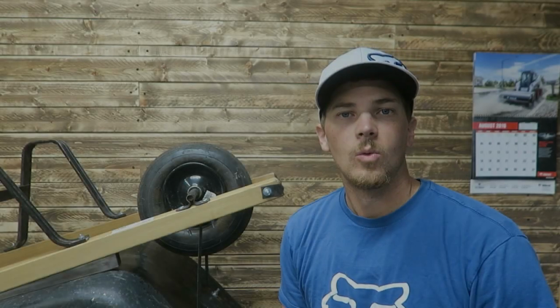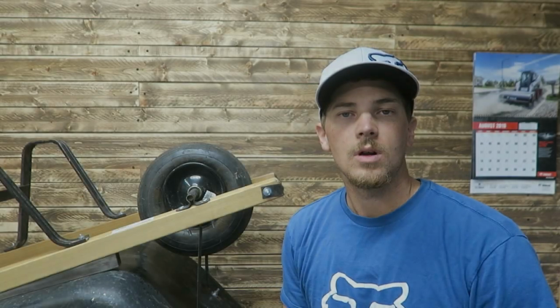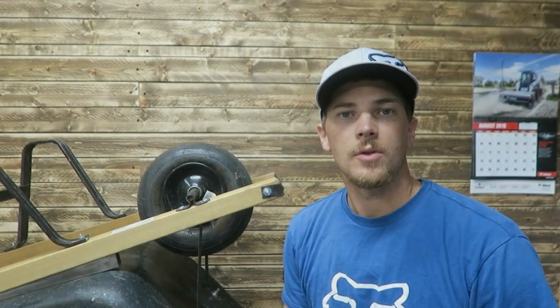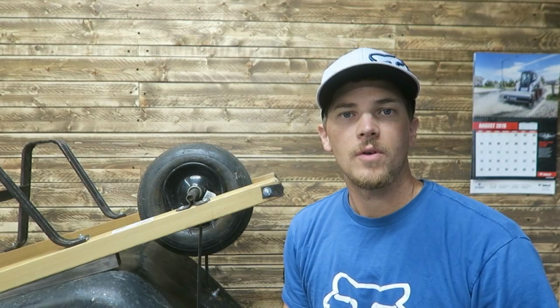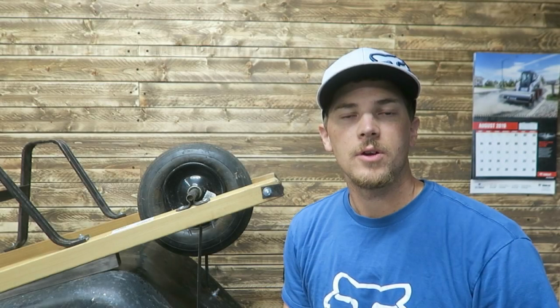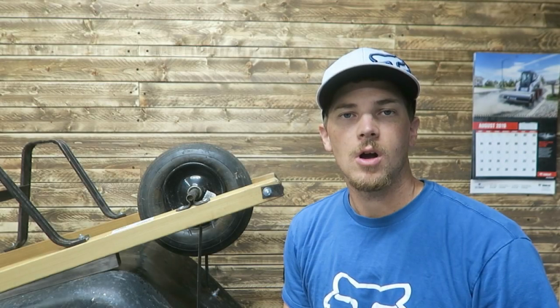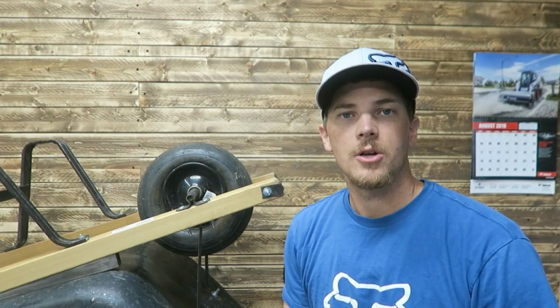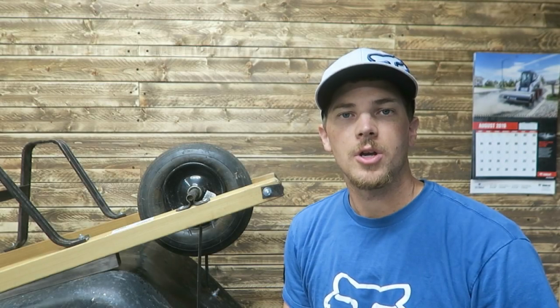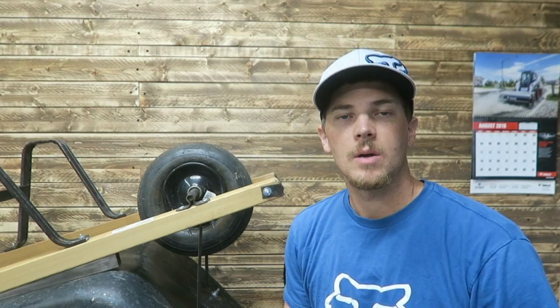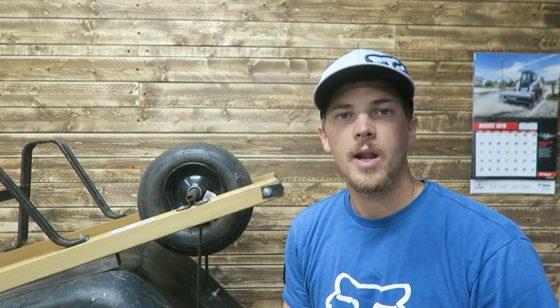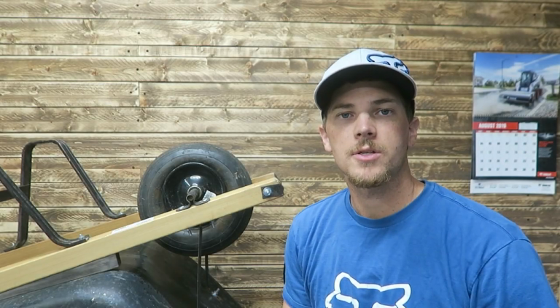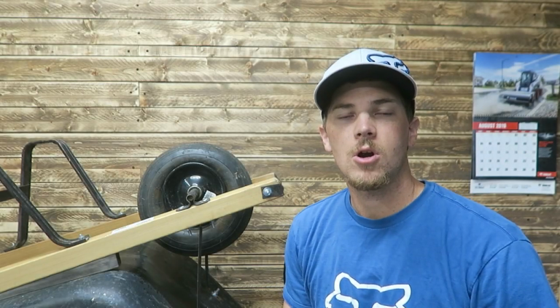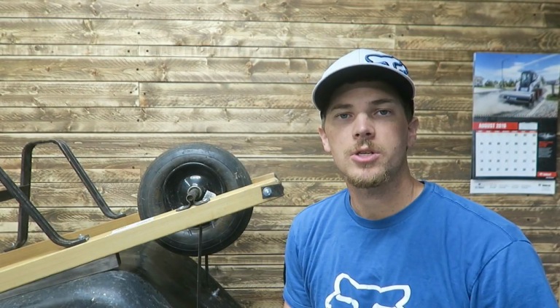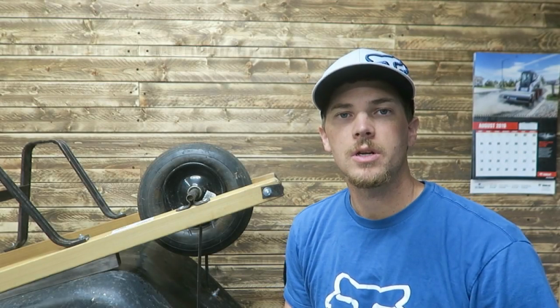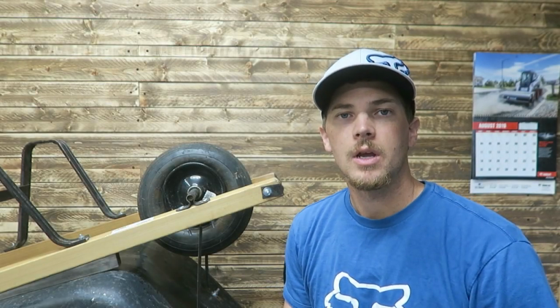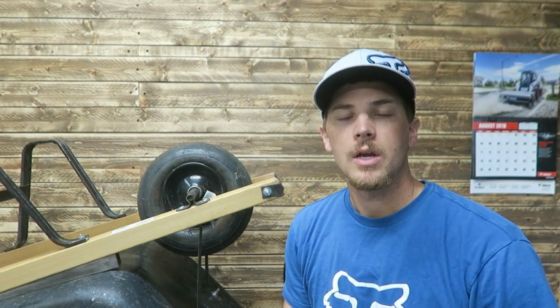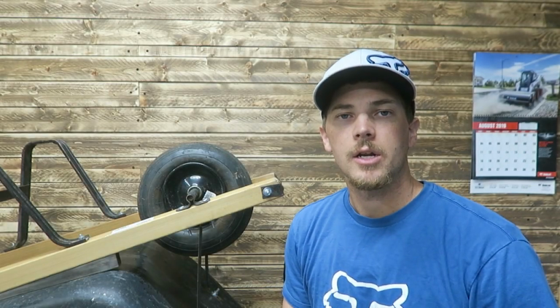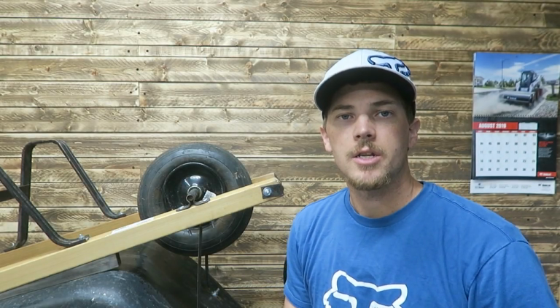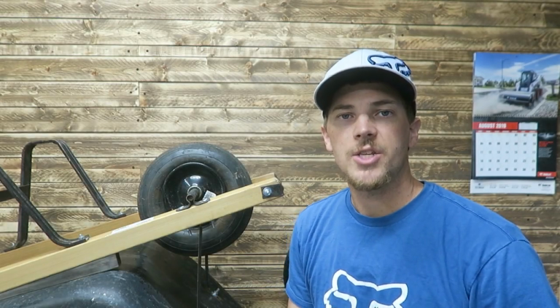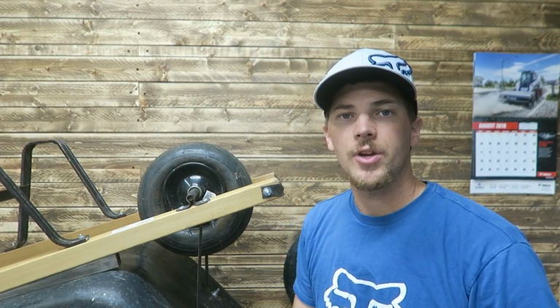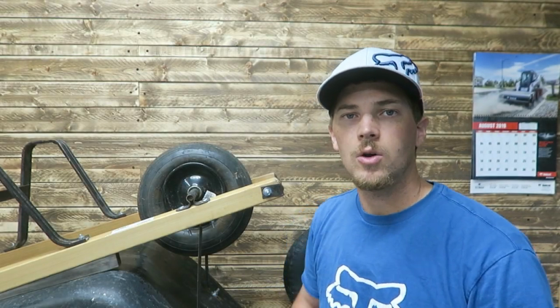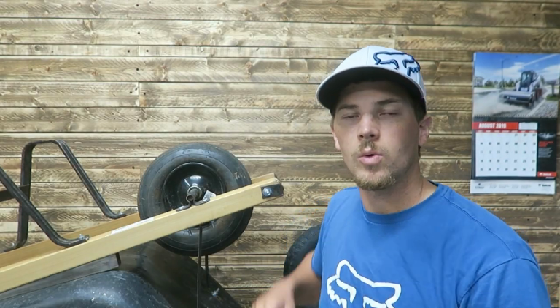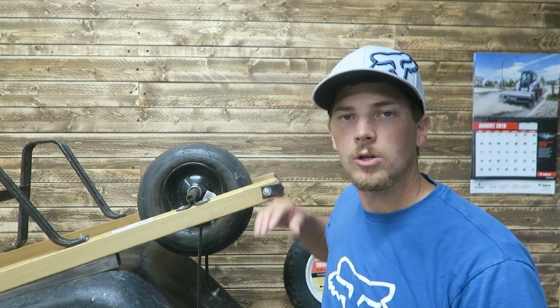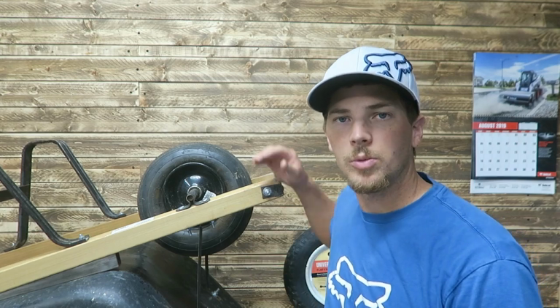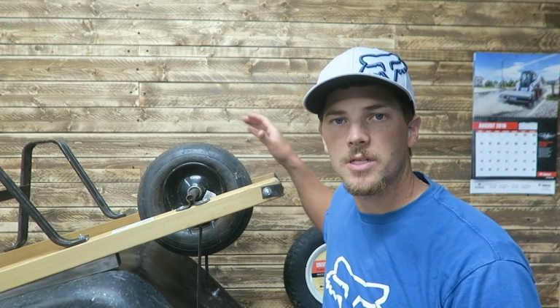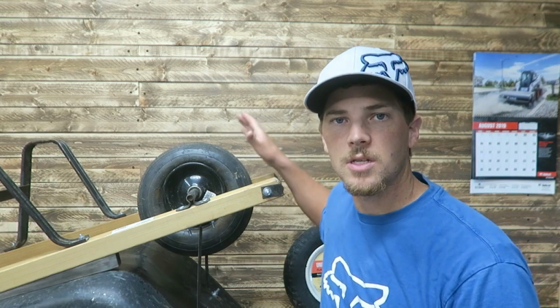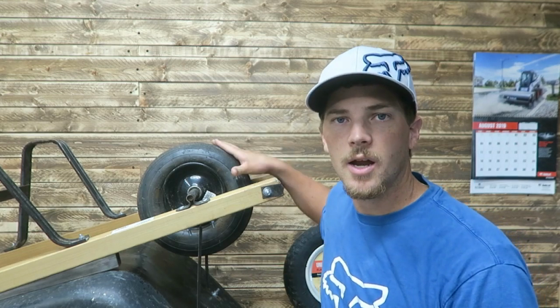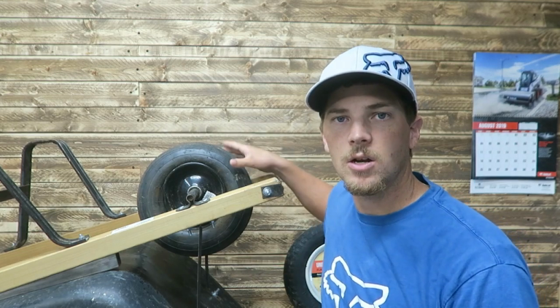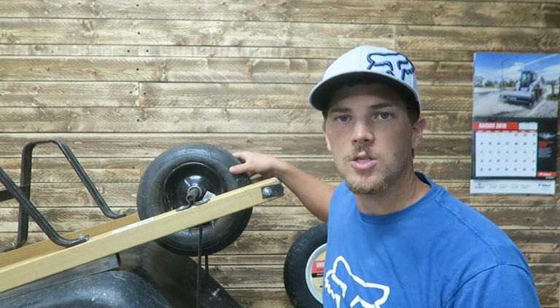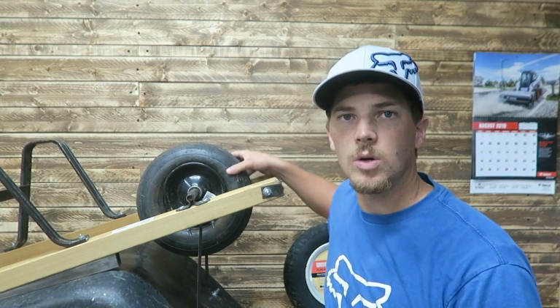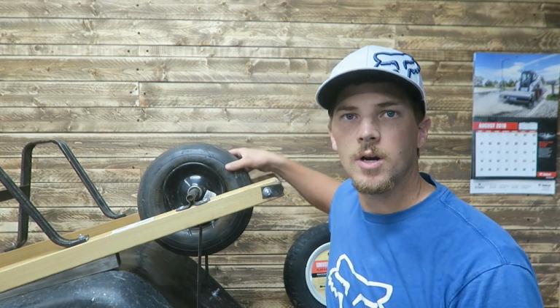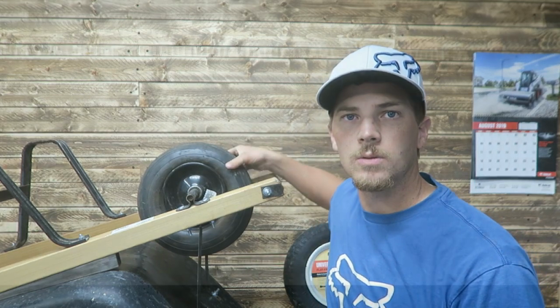Welcome to Thrifty Garage. My name is Carson and in today's video we're going to replace this tire on this wheelbarrow.